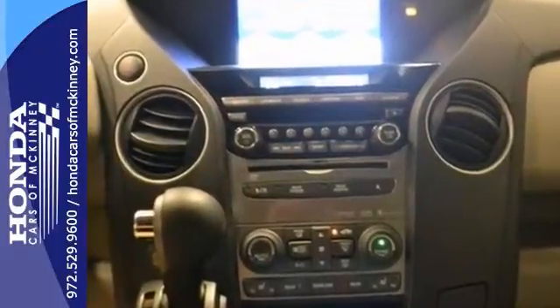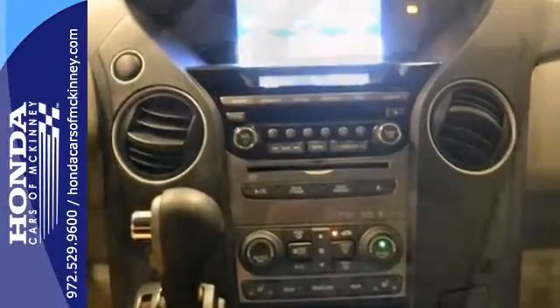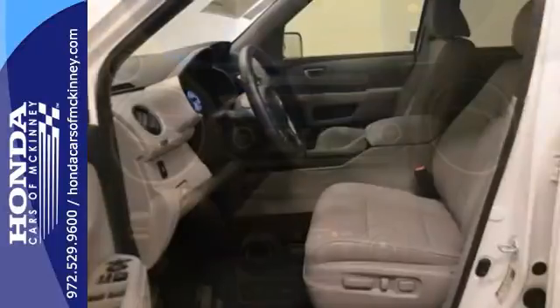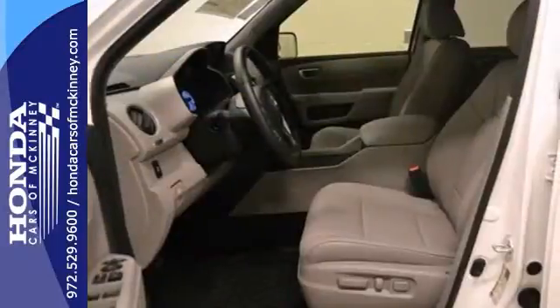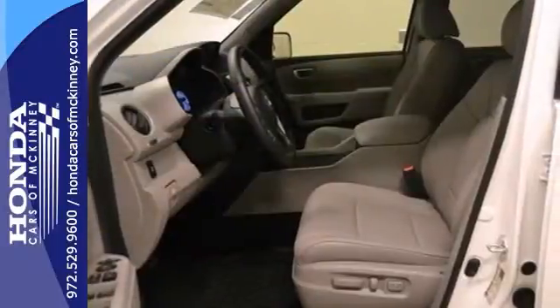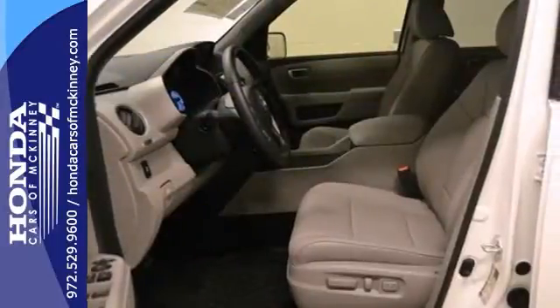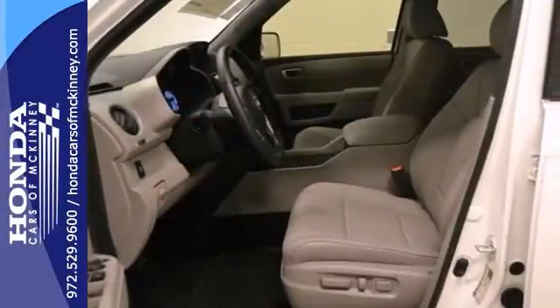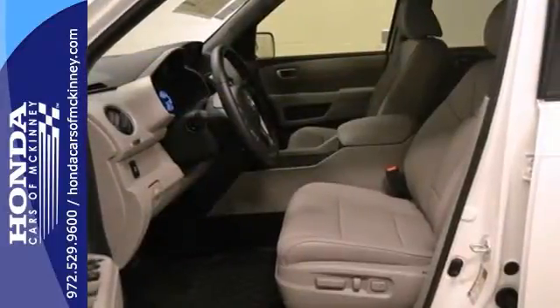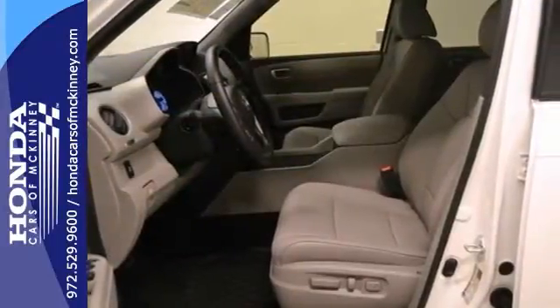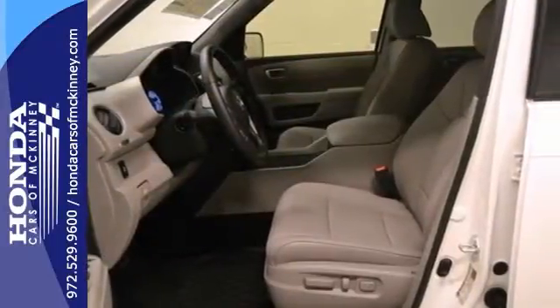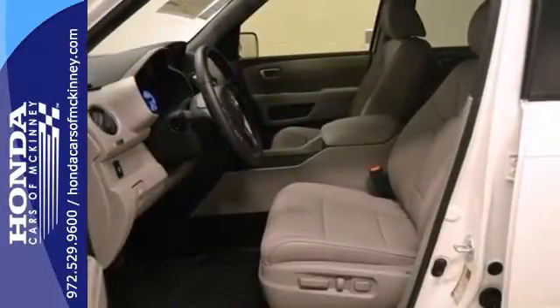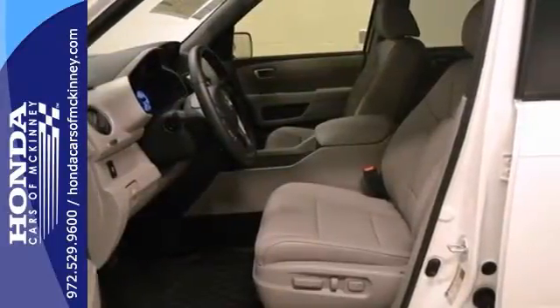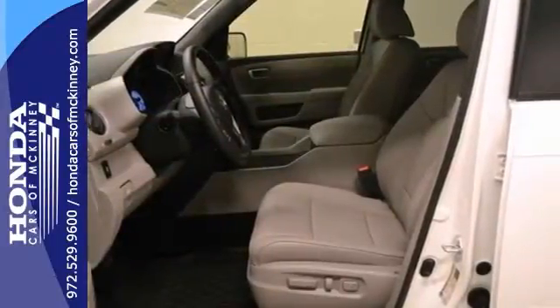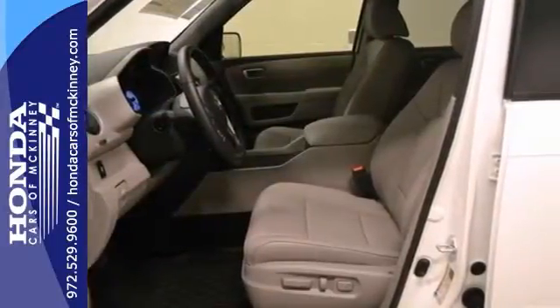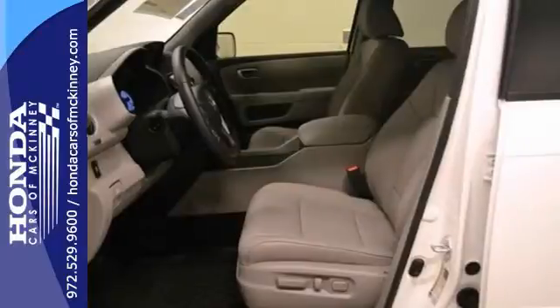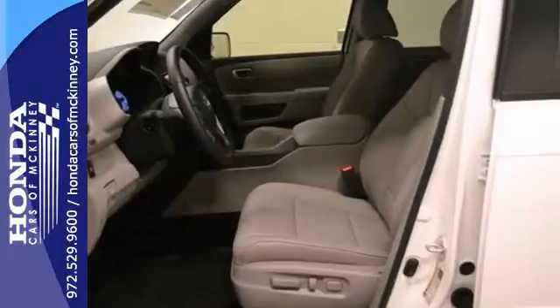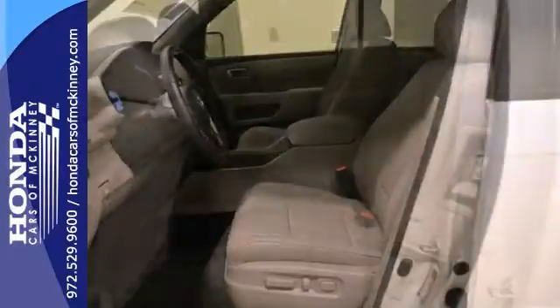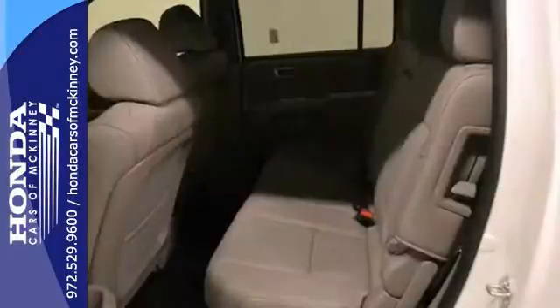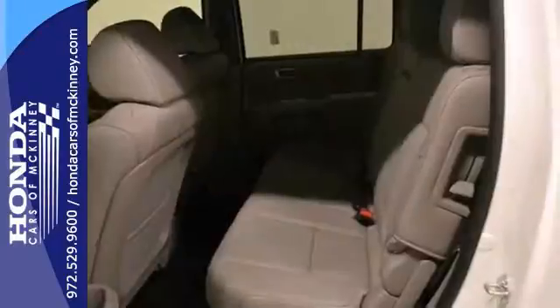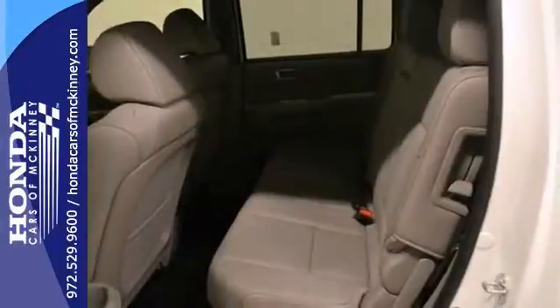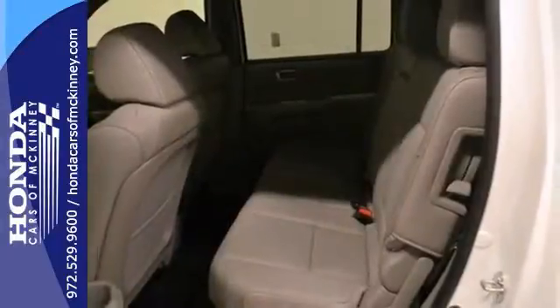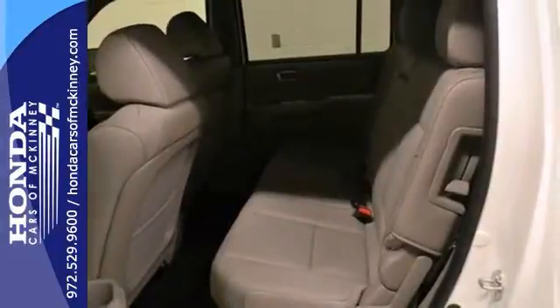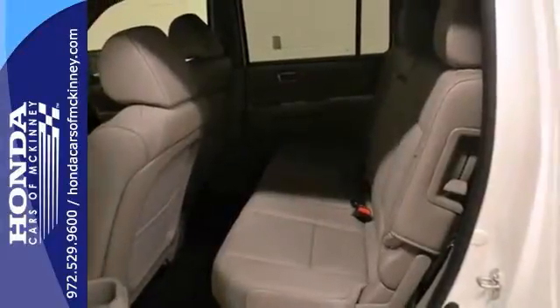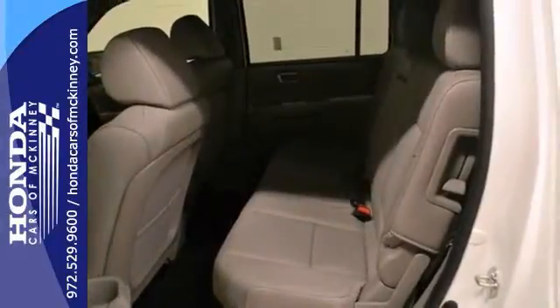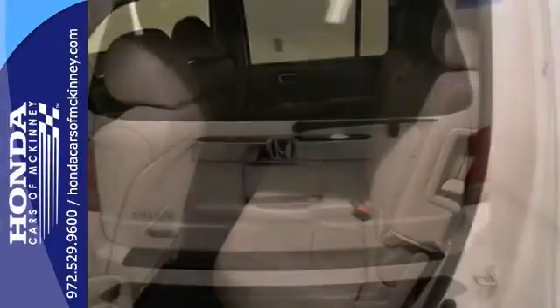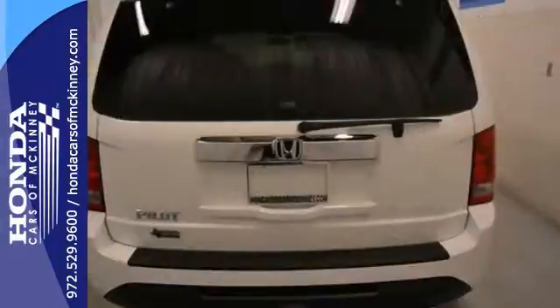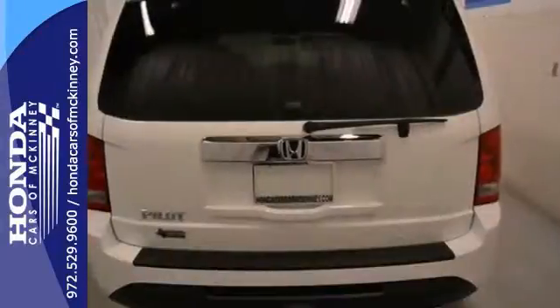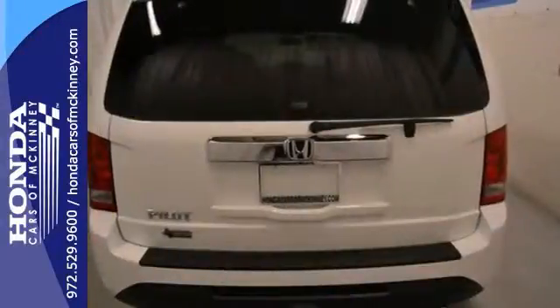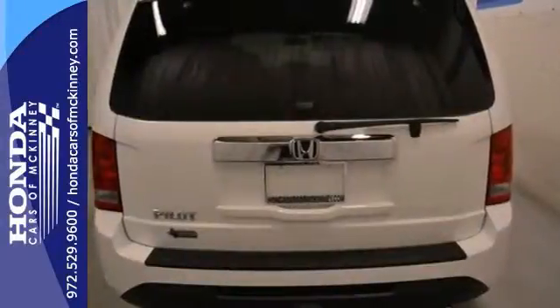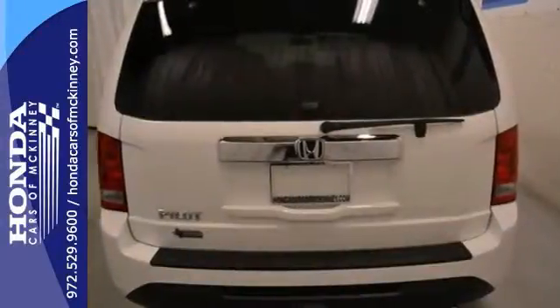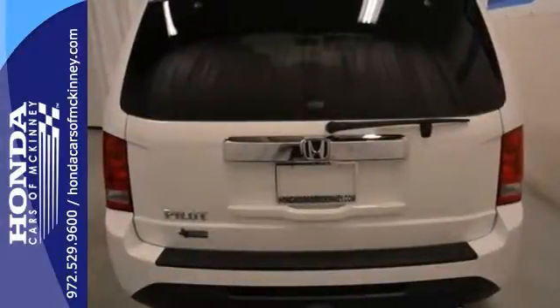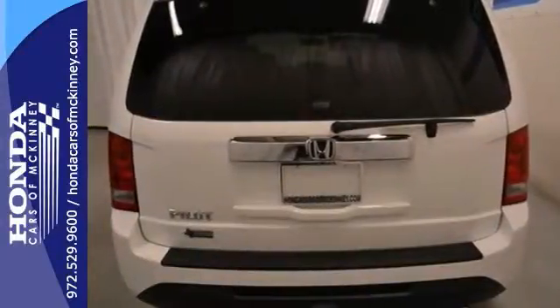It also features keyless entry, steering wheel audio controls, rear view camera, with a moonroof and full factory warranty. It won't be here for long.